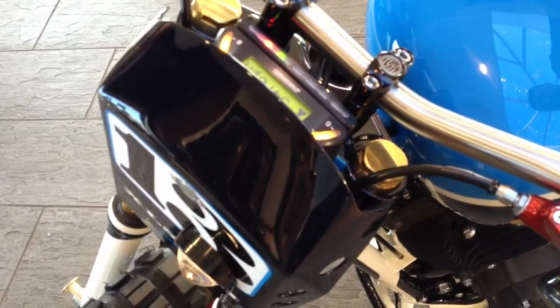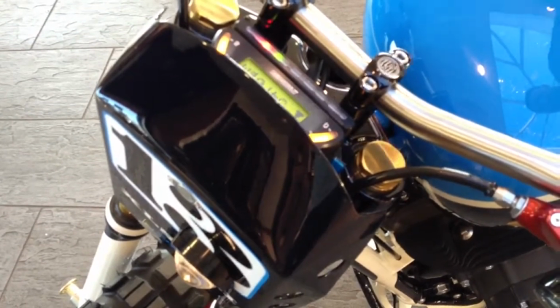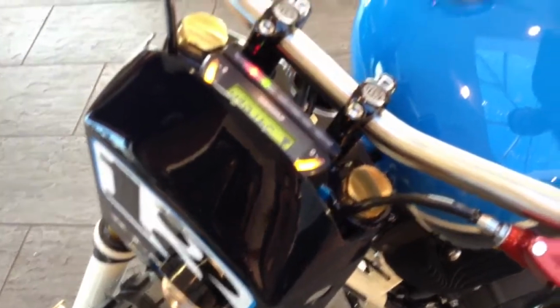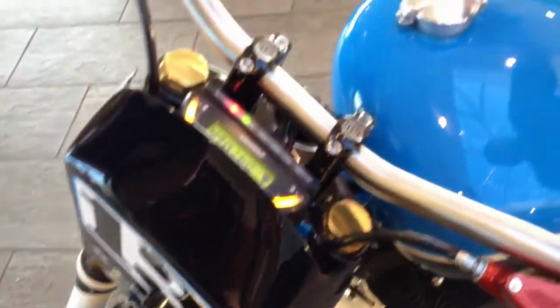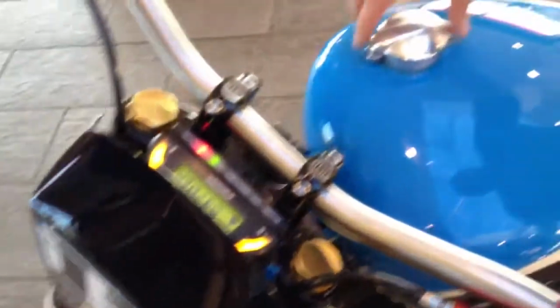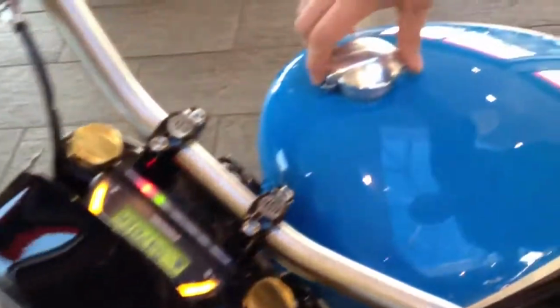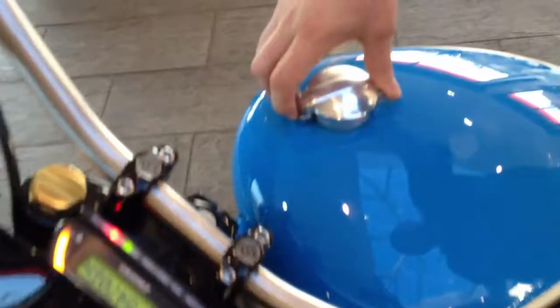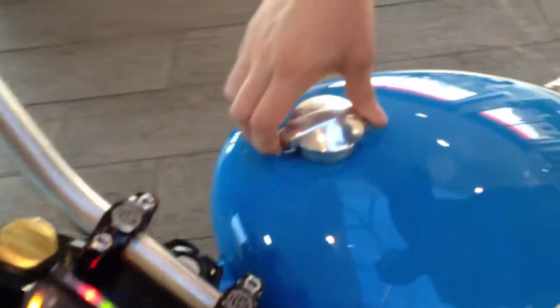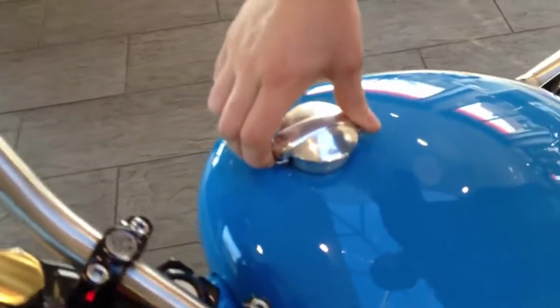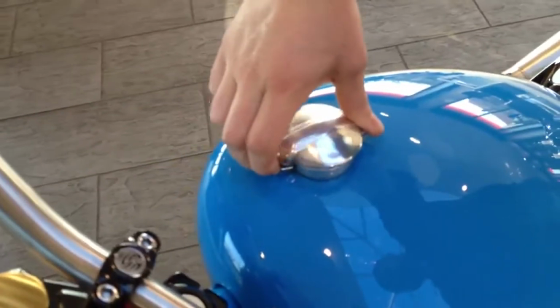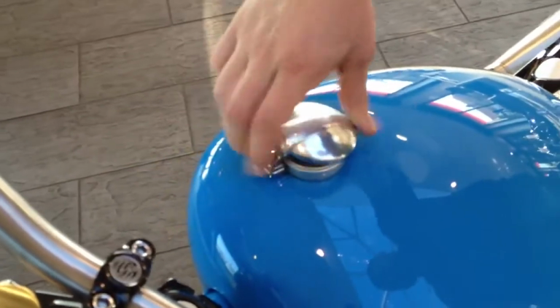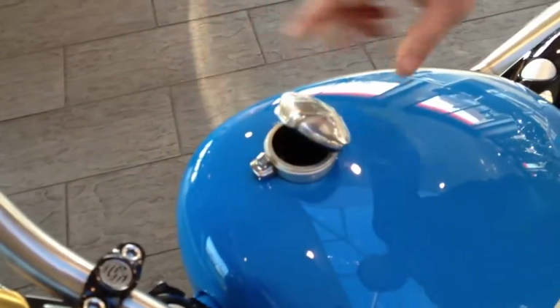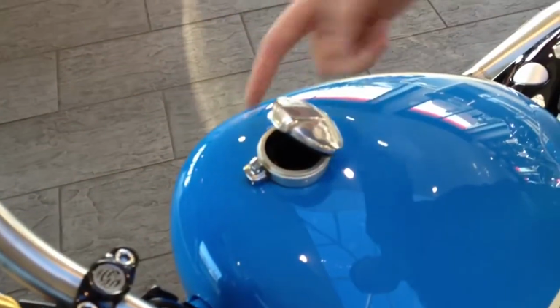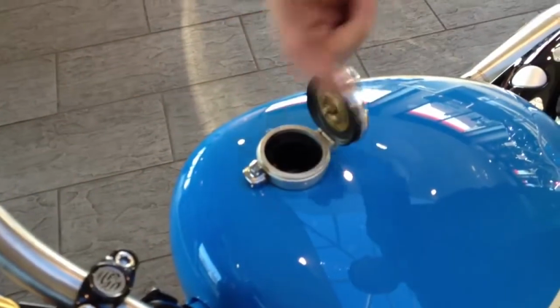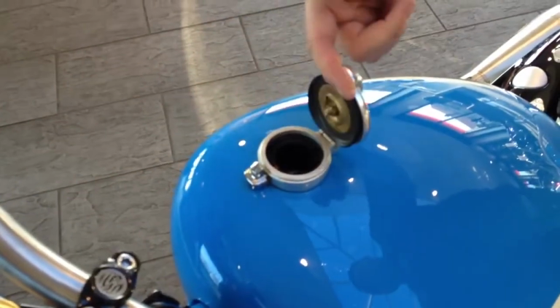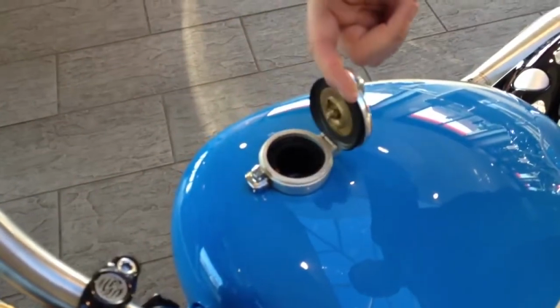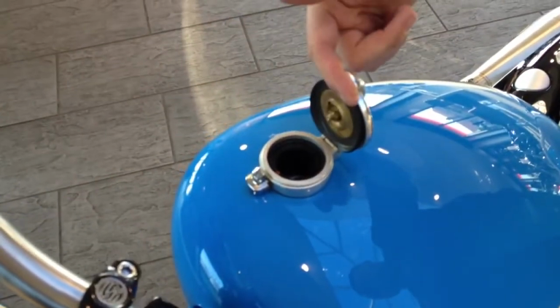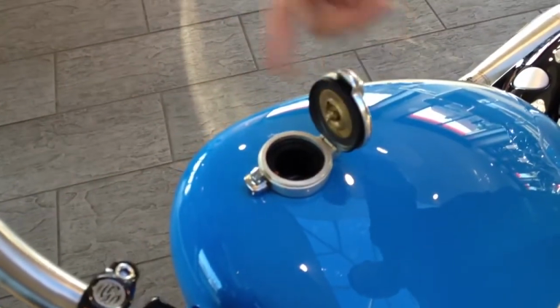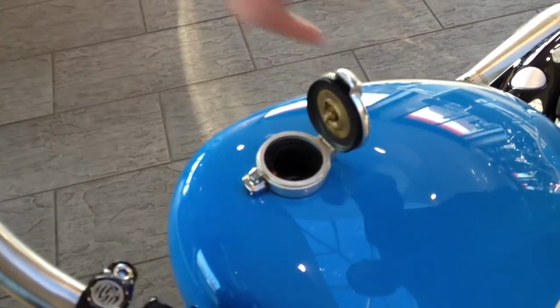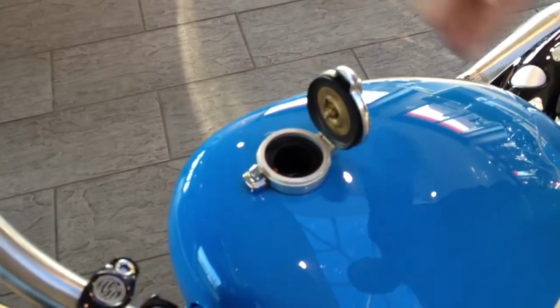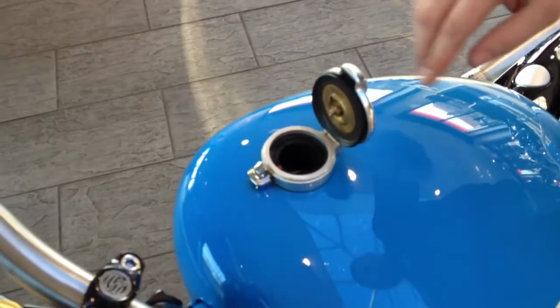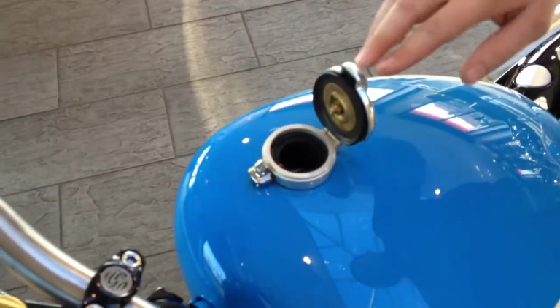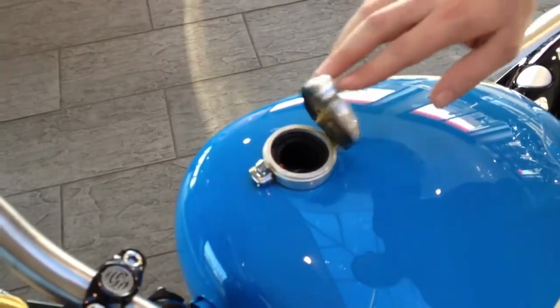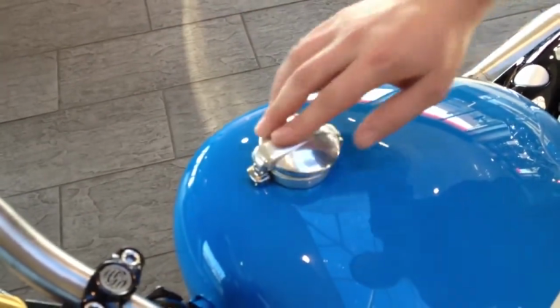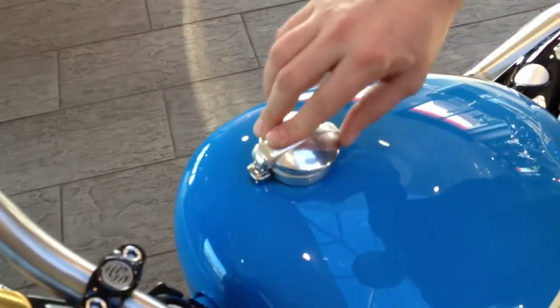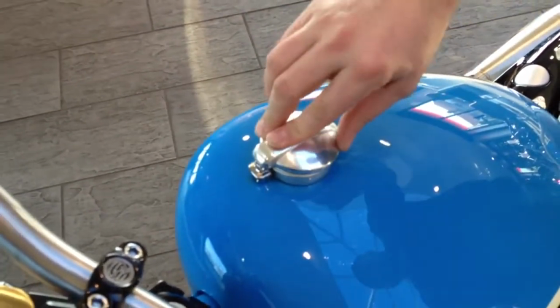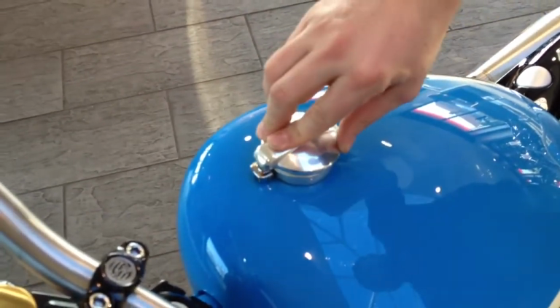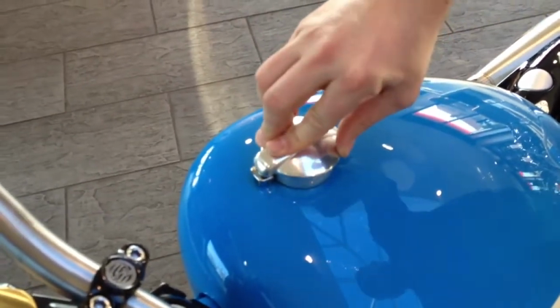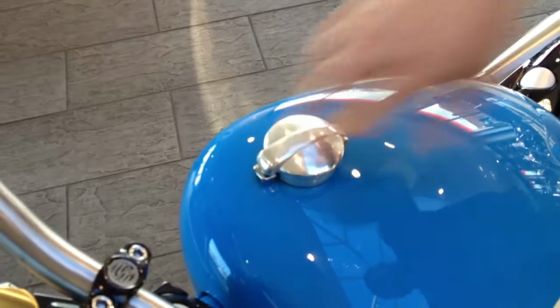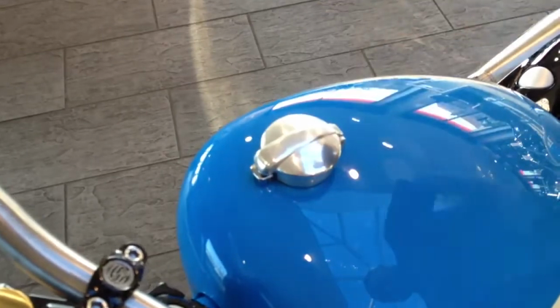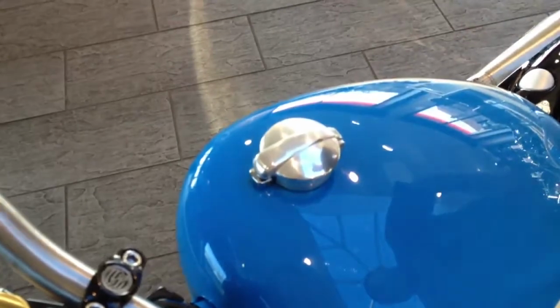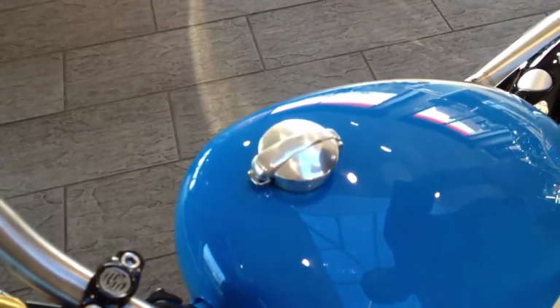To open the fuel cap, press it at the end and it pops up. When you finish fueling the bike, push it back down and press until it clicks.